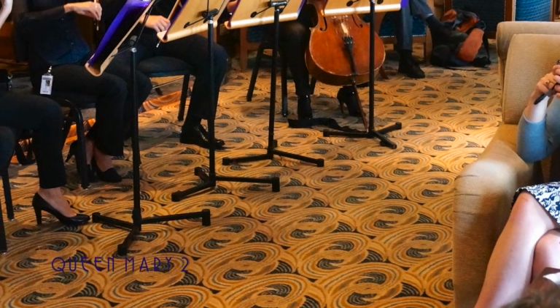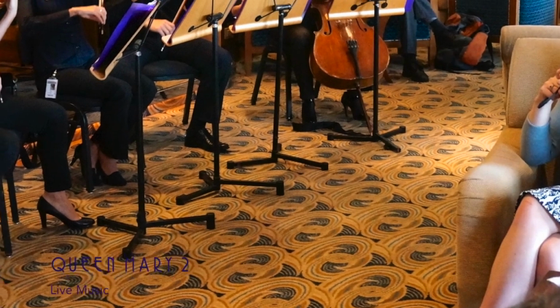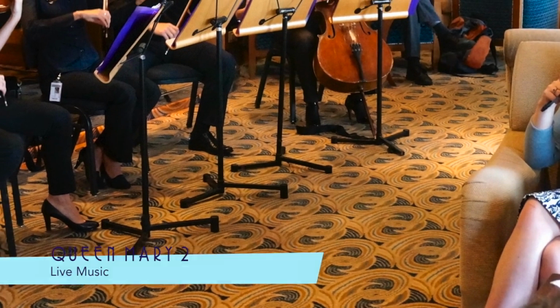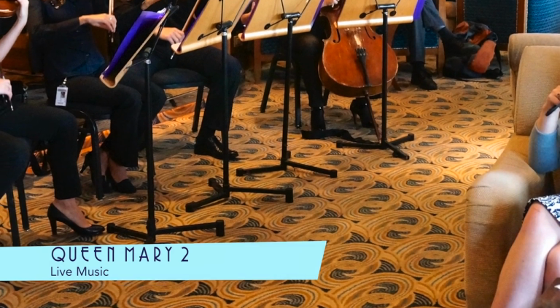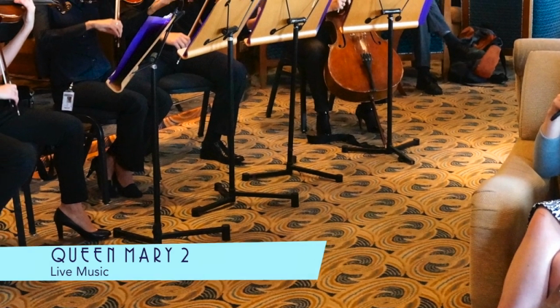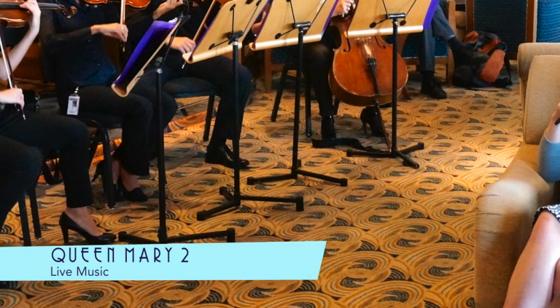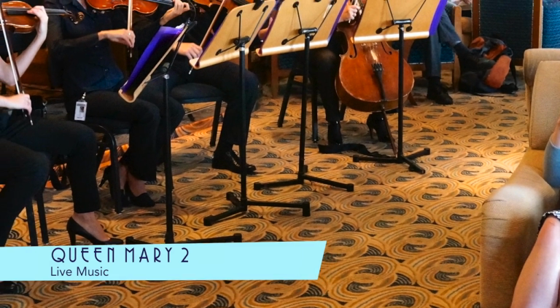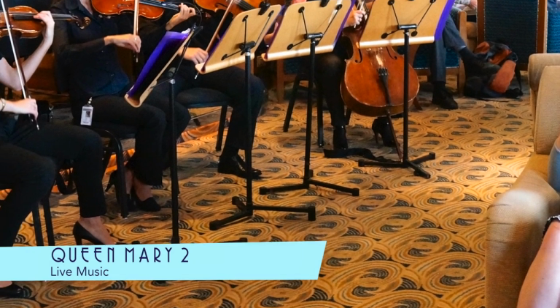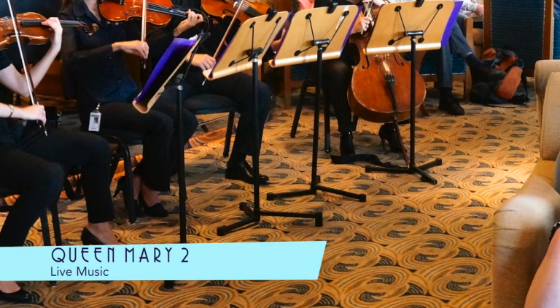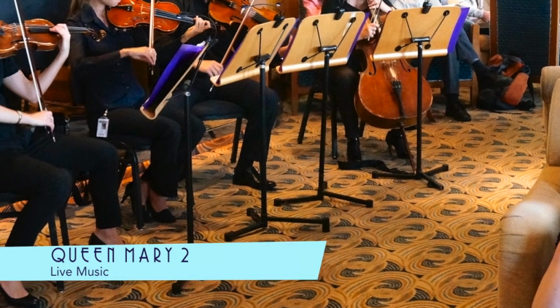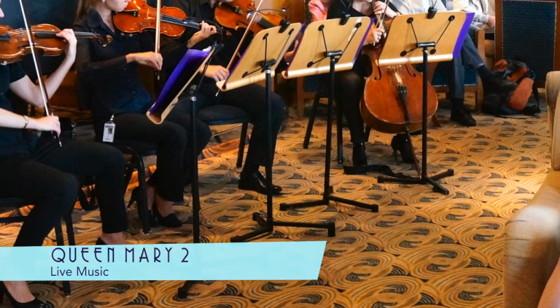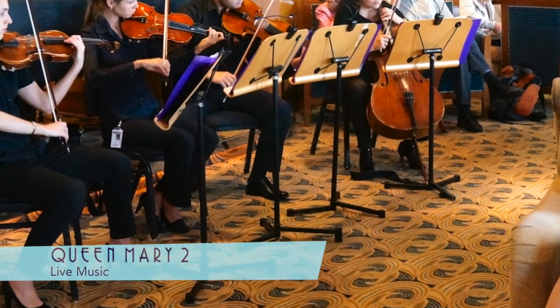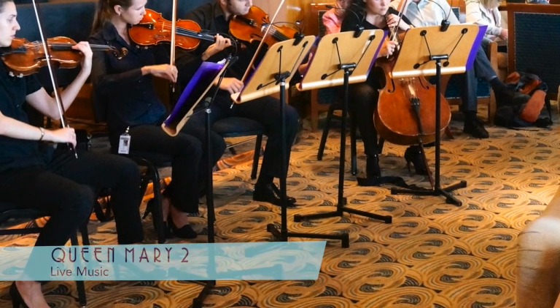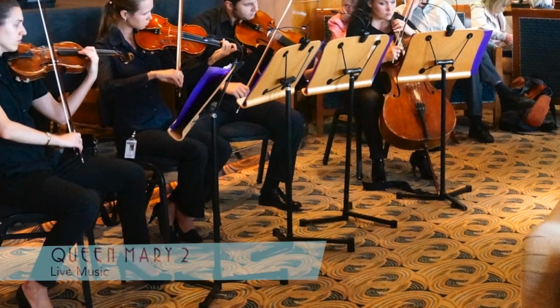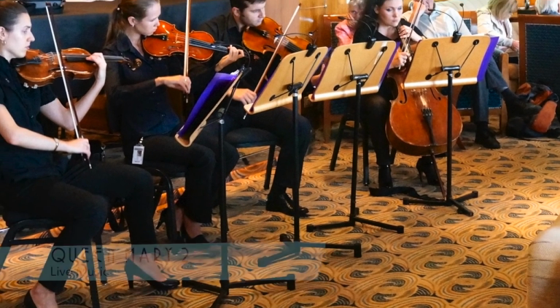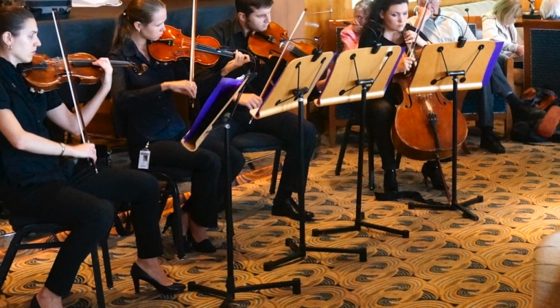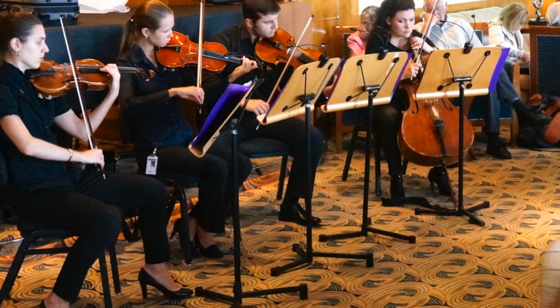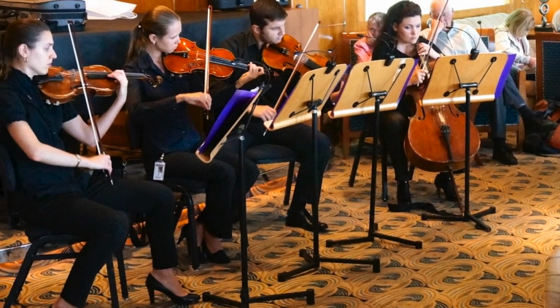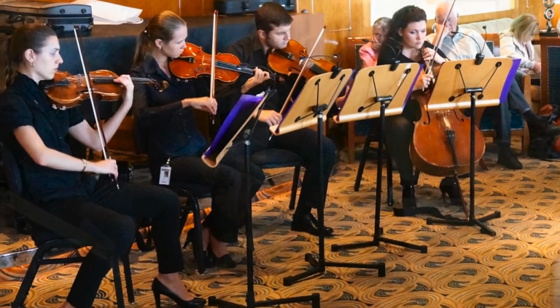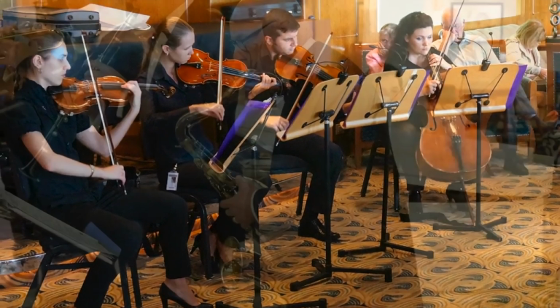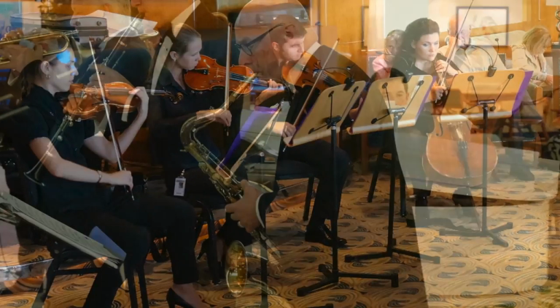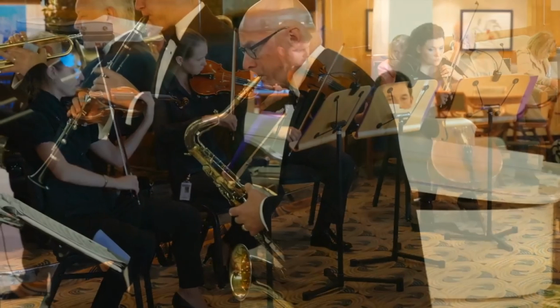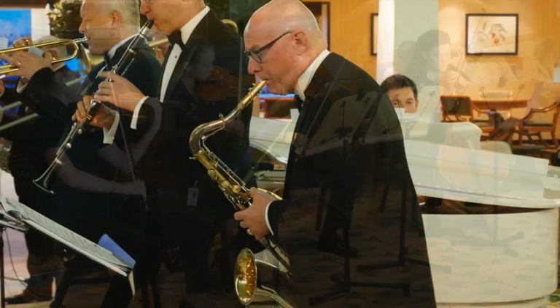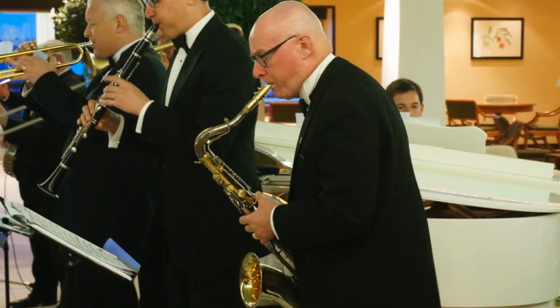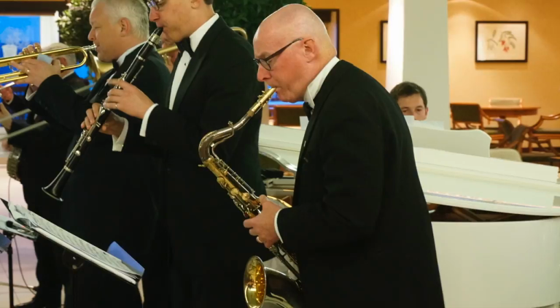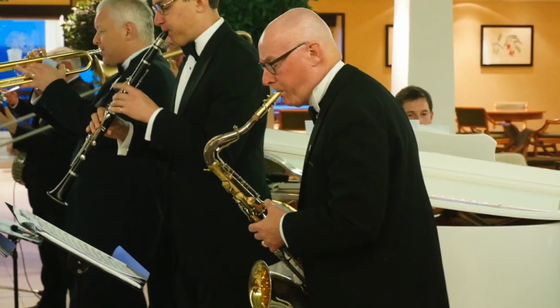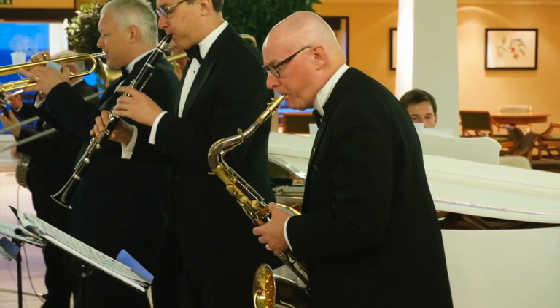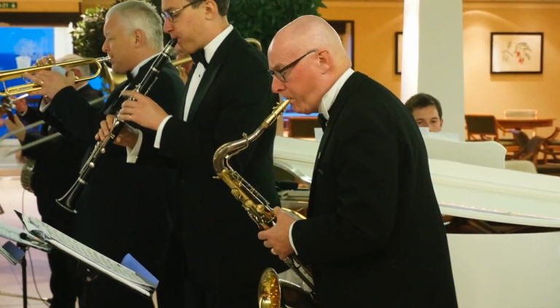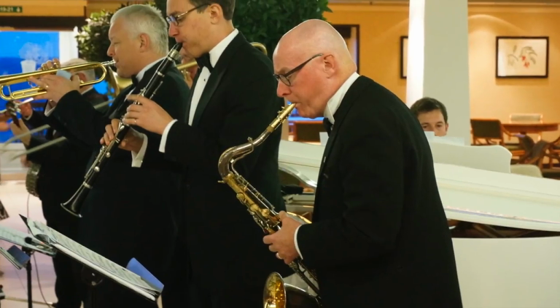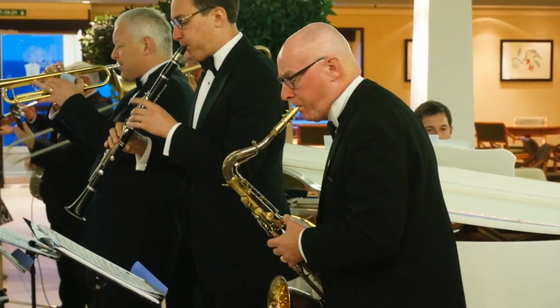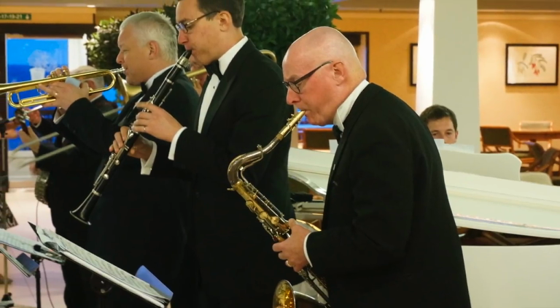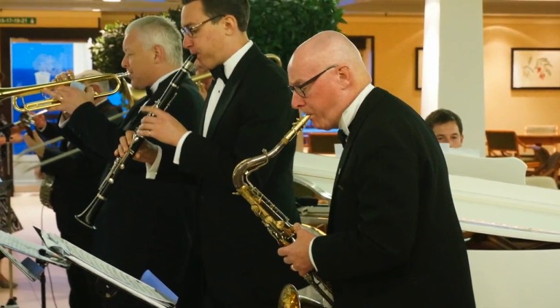Excellent live music permeates throughout the ship, from classical to jazz.